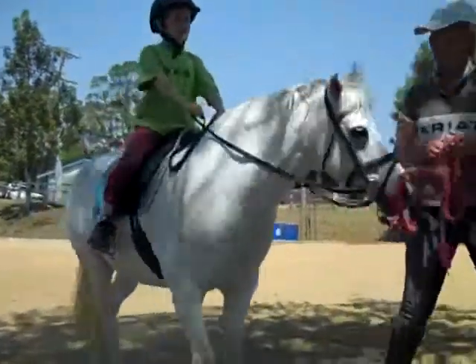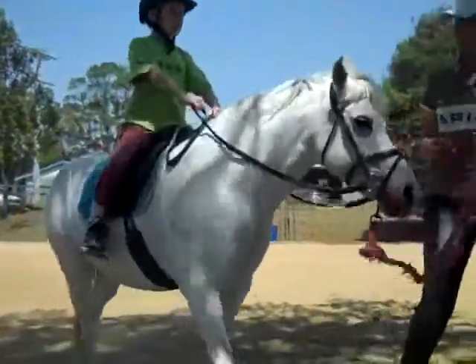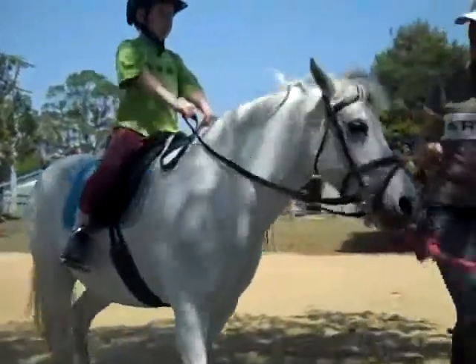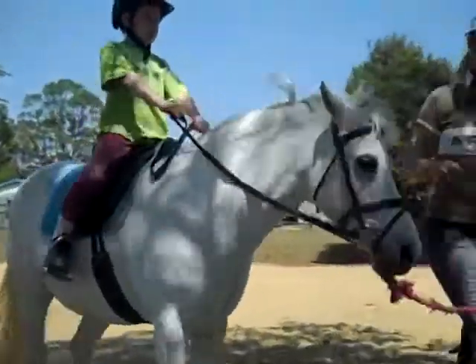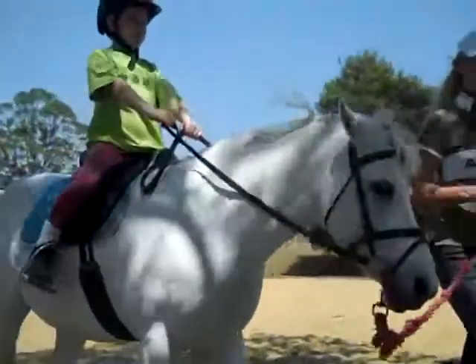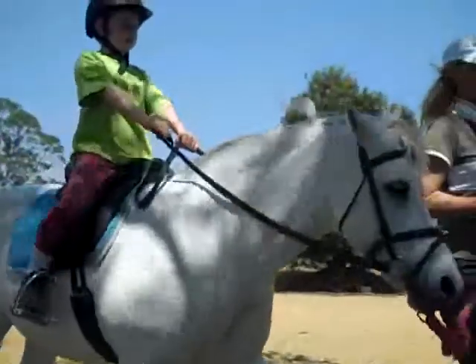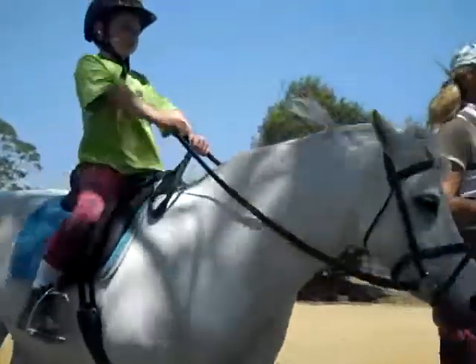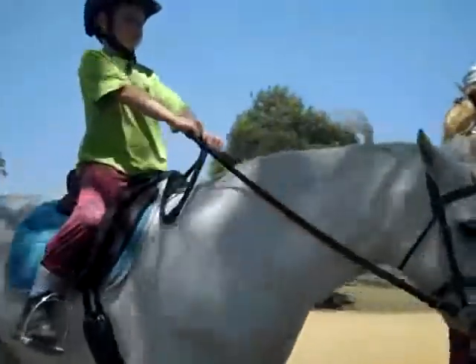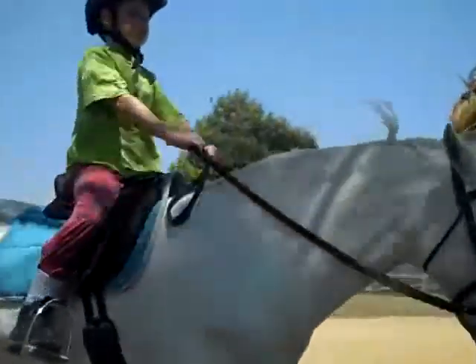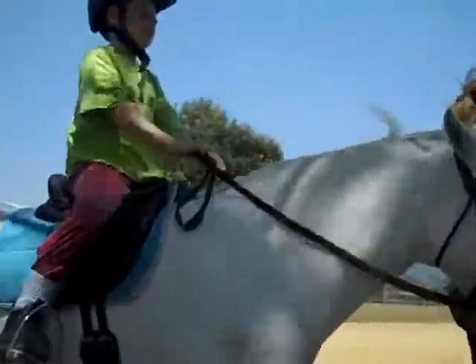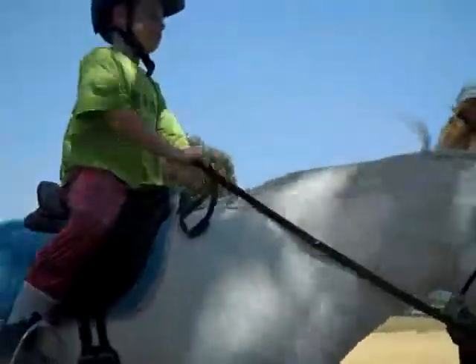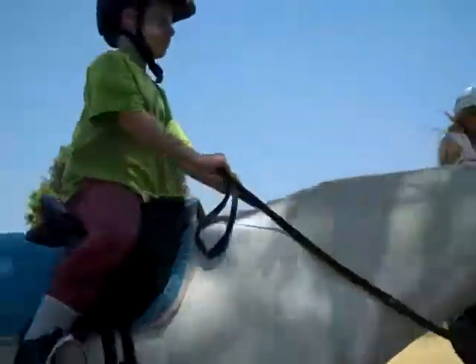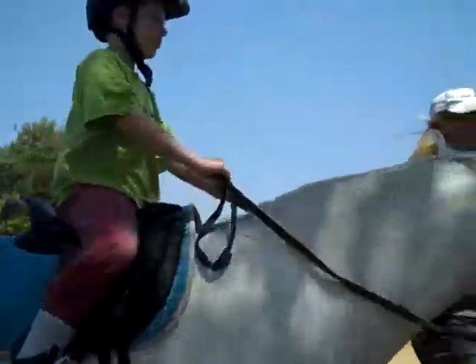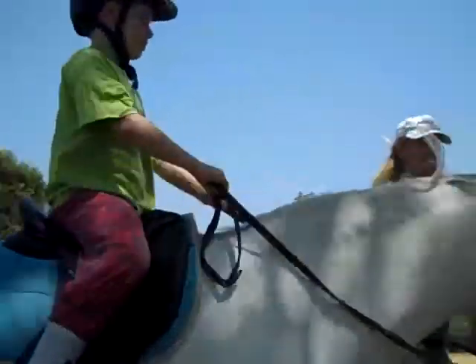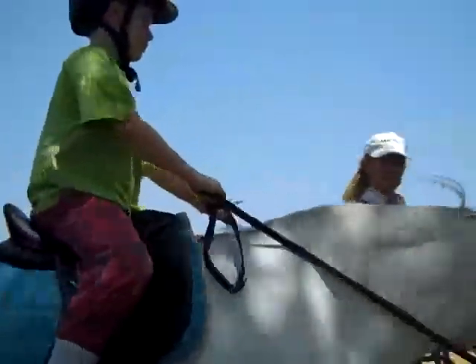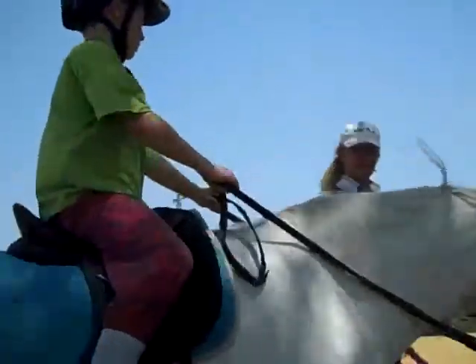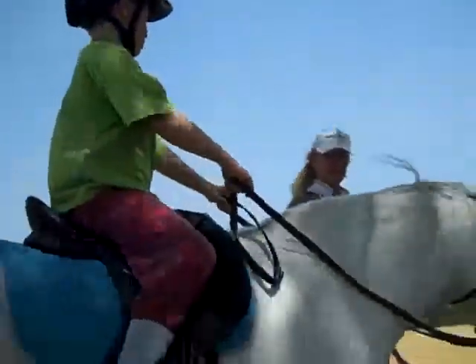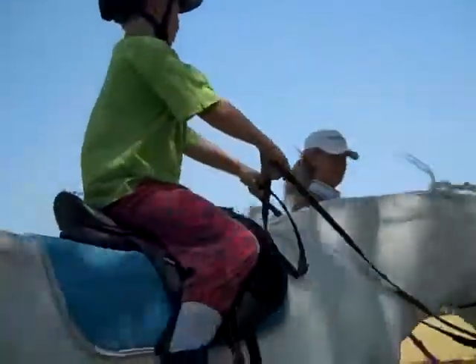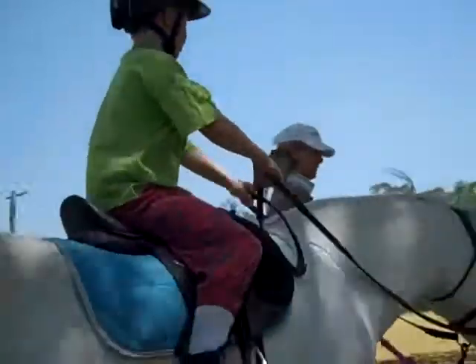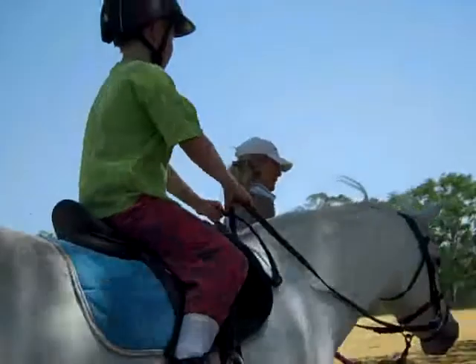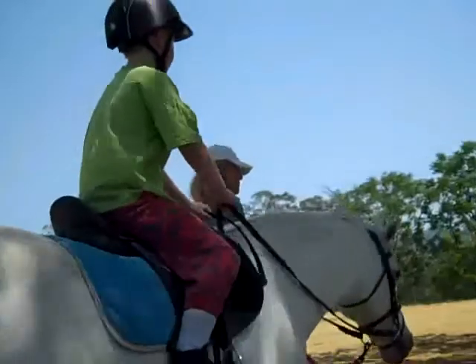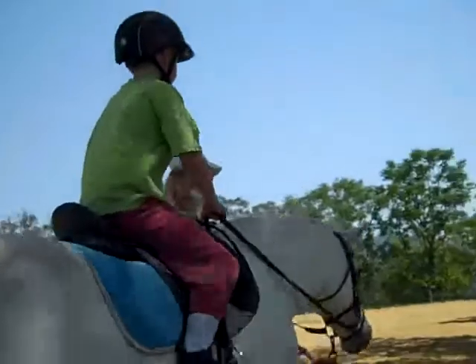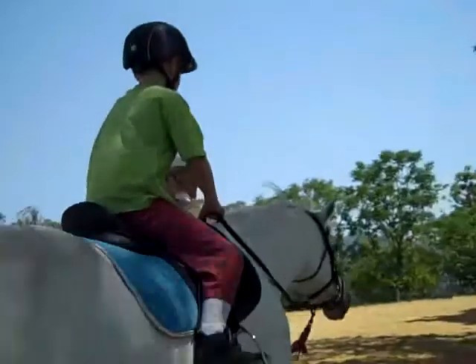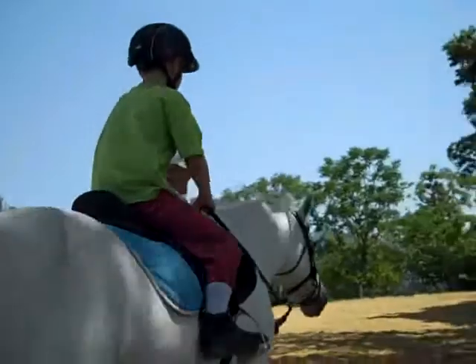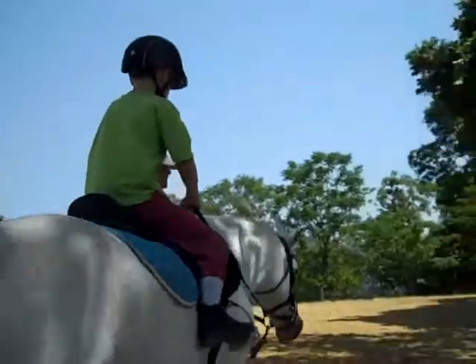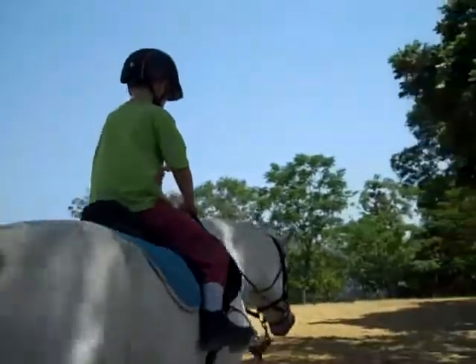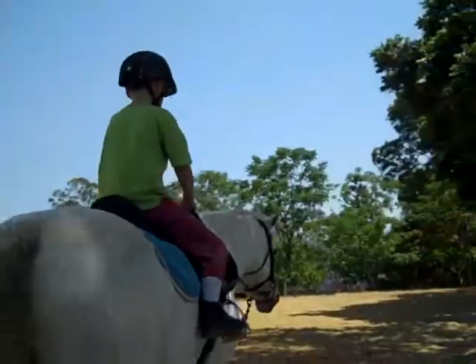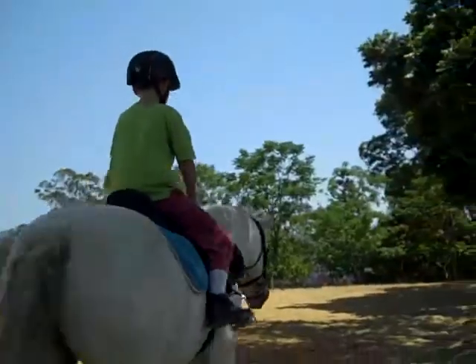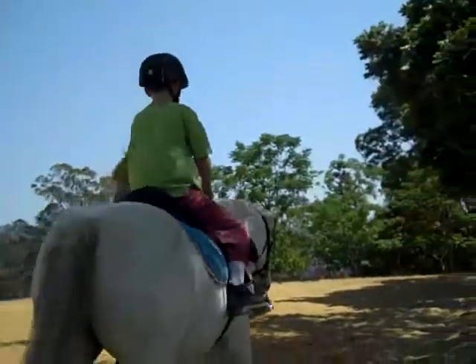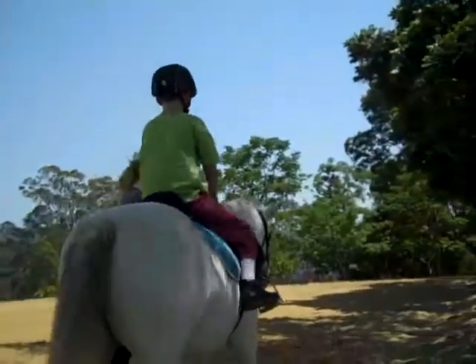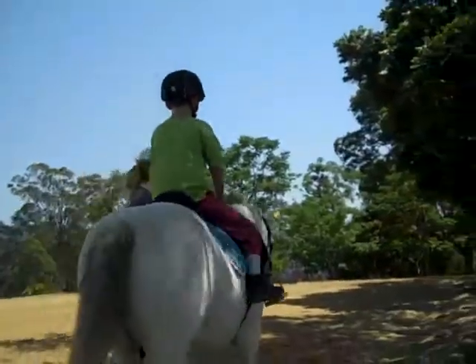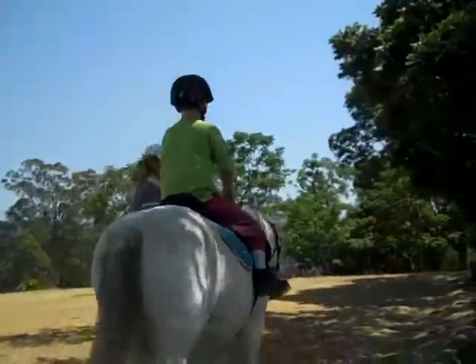Put those elbows bending in. Yeah. Good. Thumbs on top. Turn your hands around a little bit.